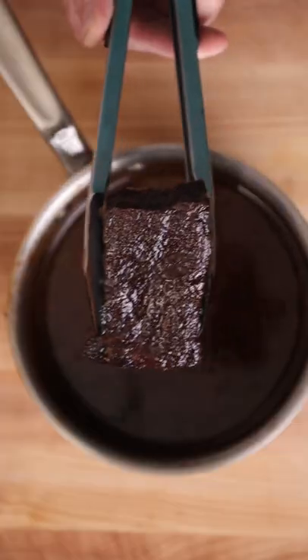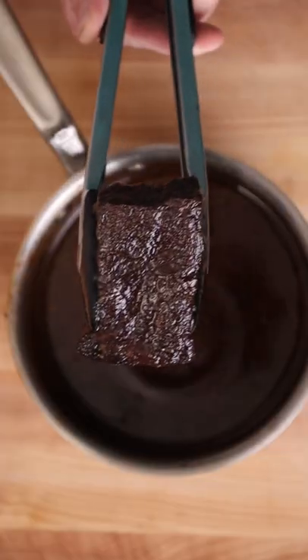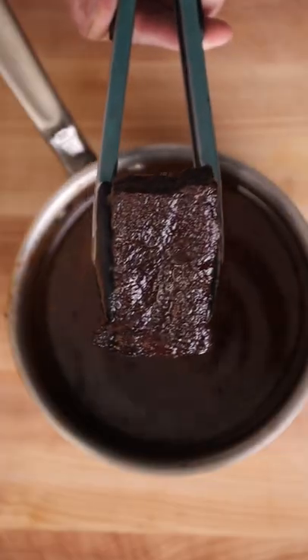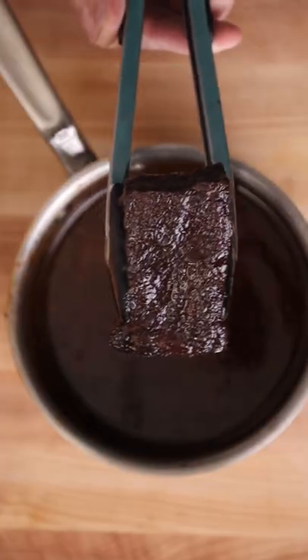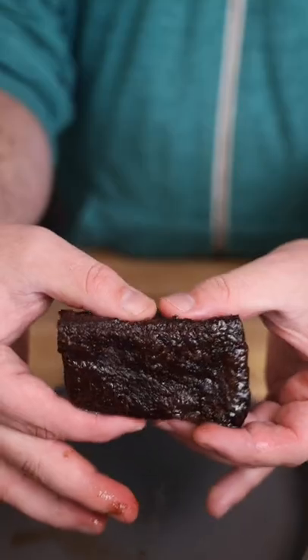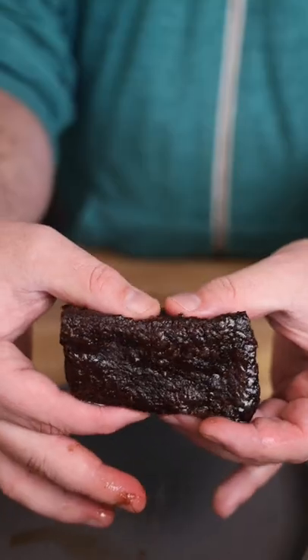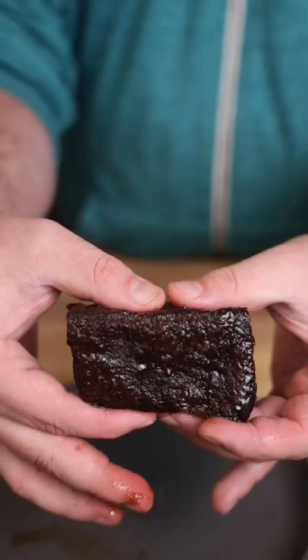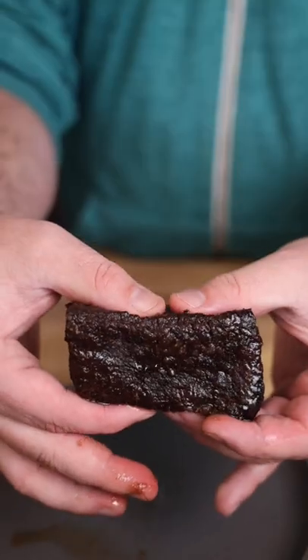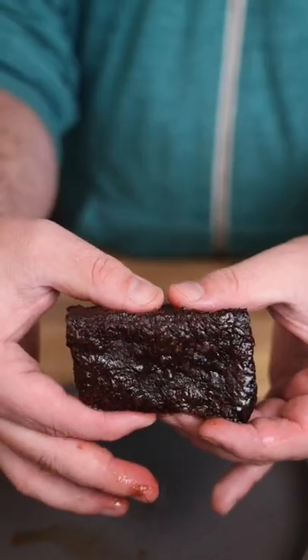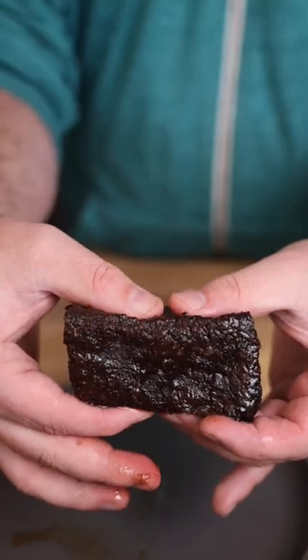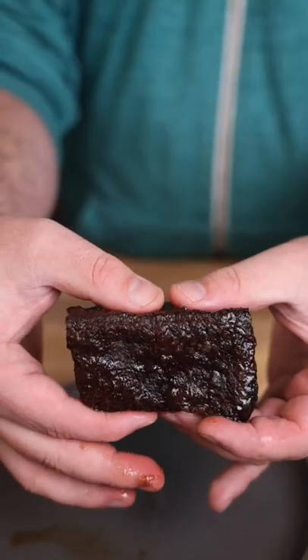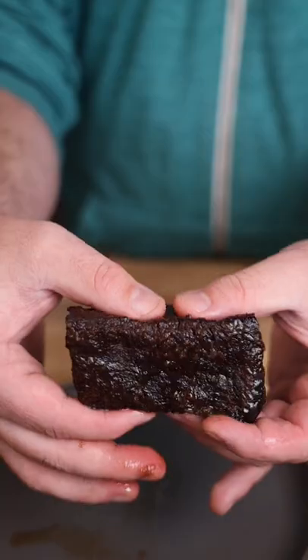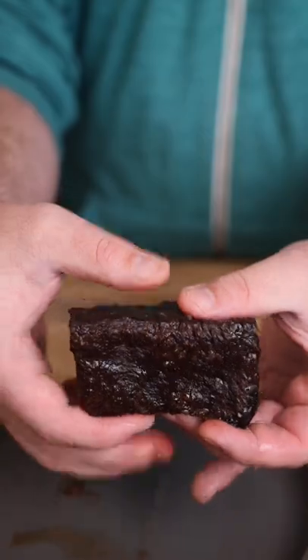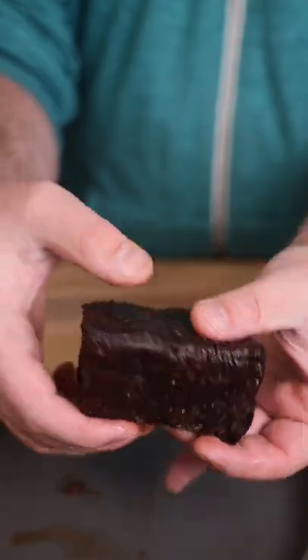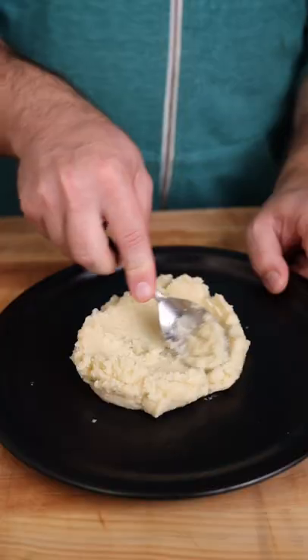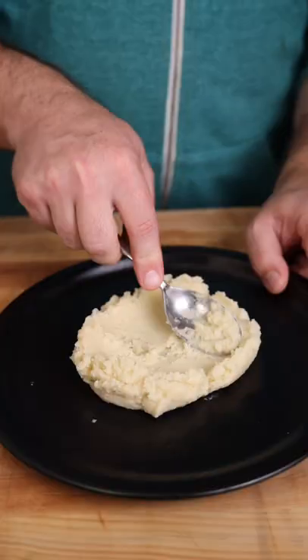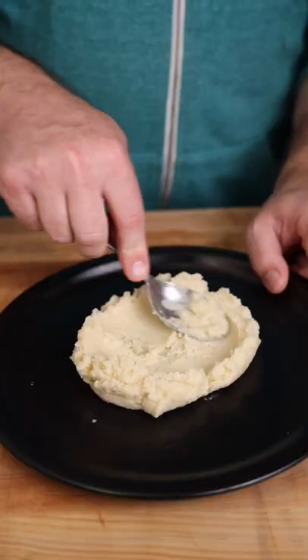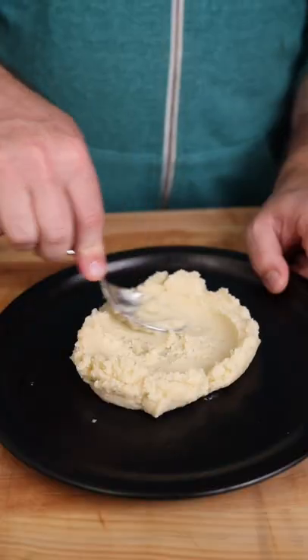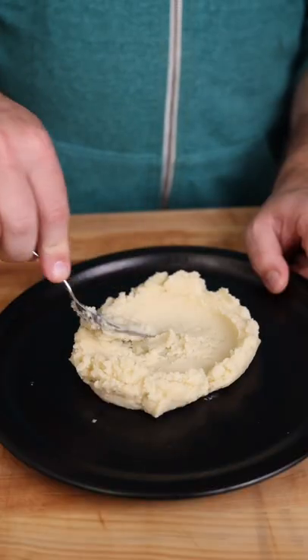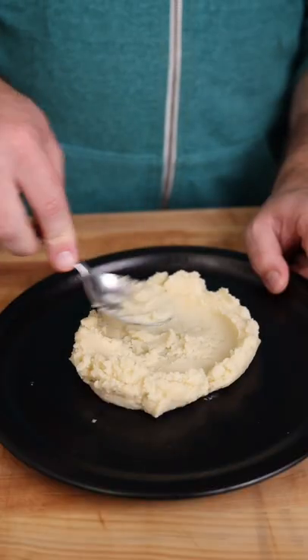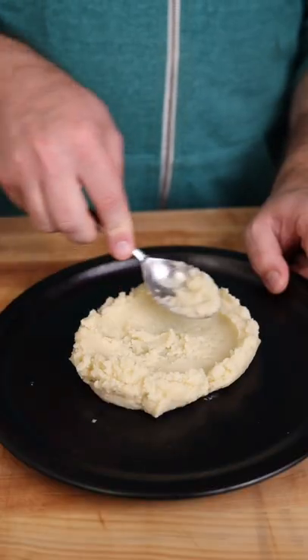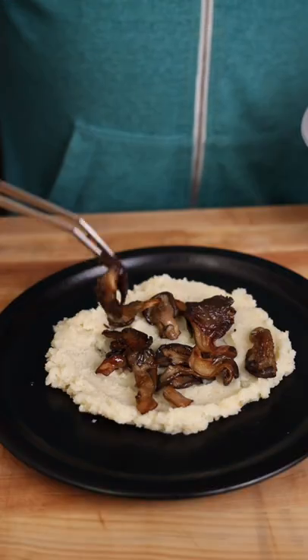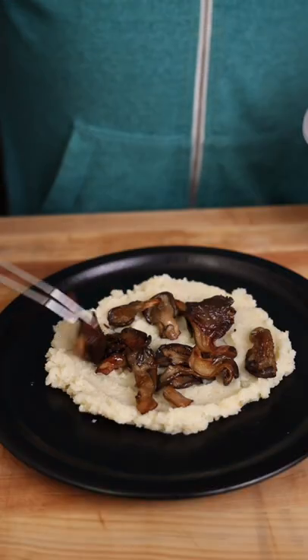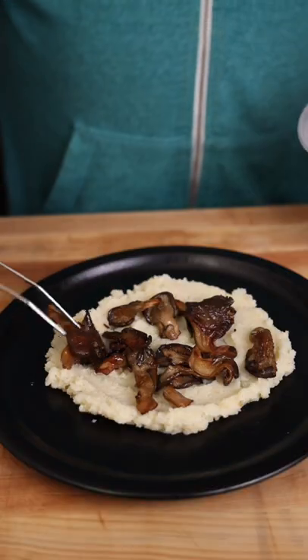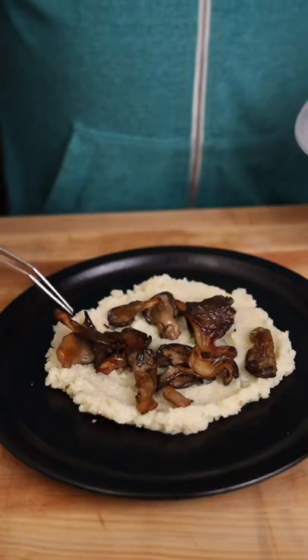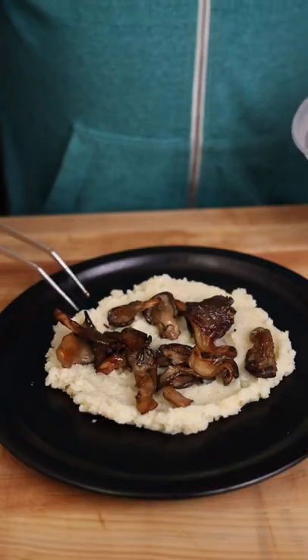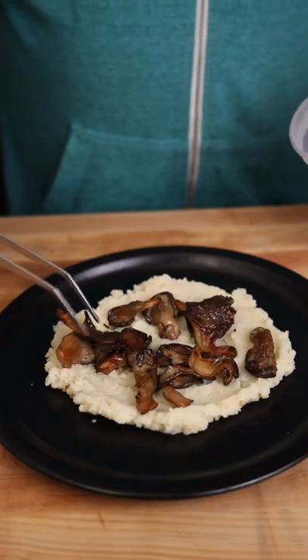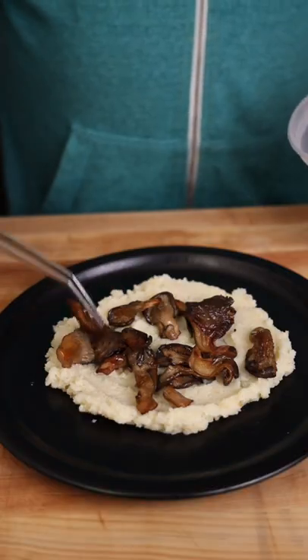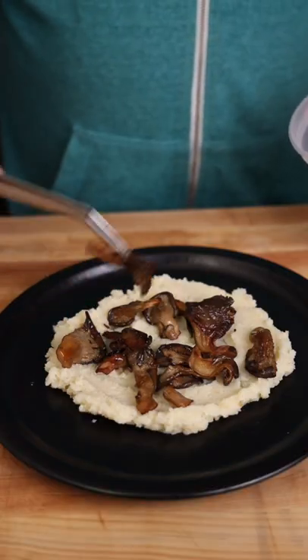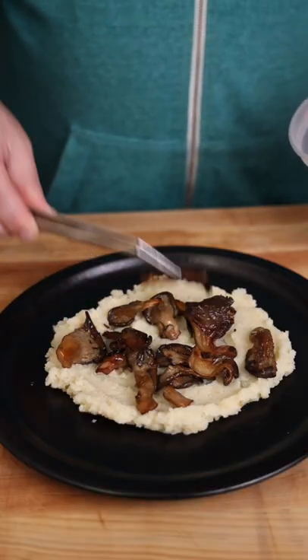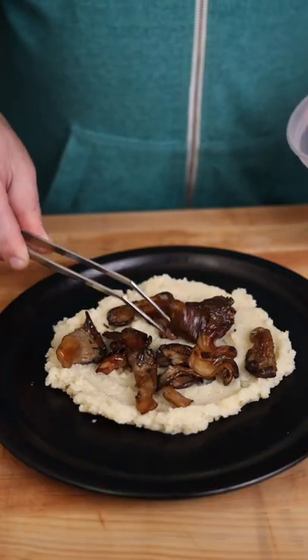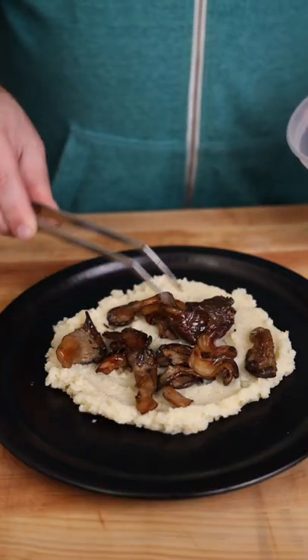So it sounds like a long time, but it's not like I just stared at the oven for four hours. Then we just plate it up with some mashed taters,